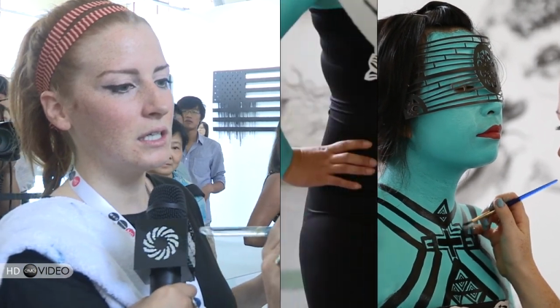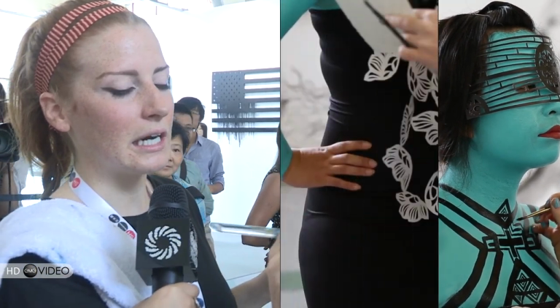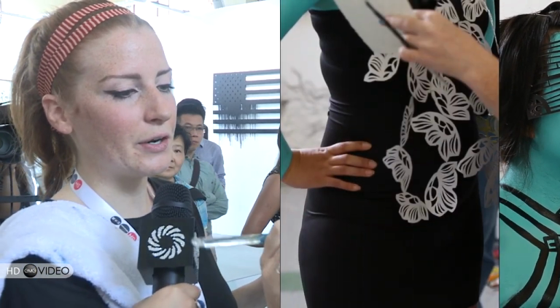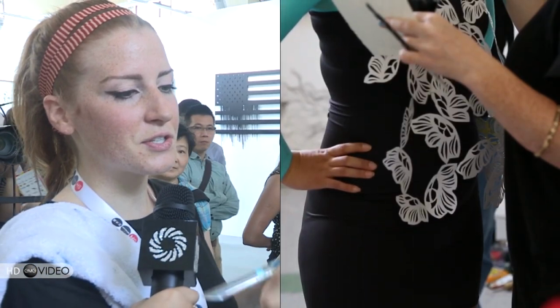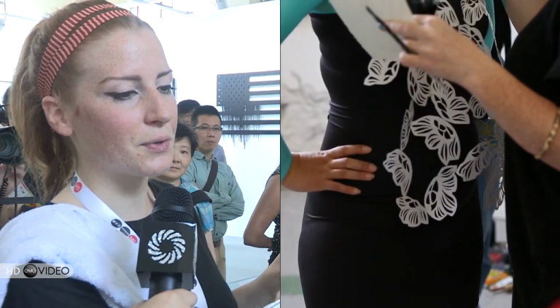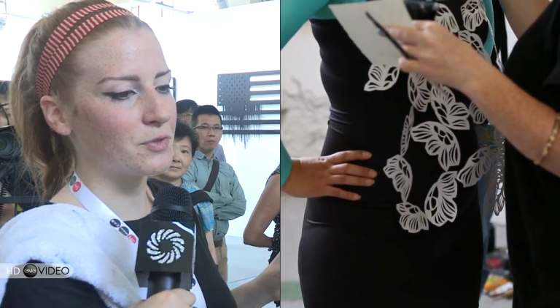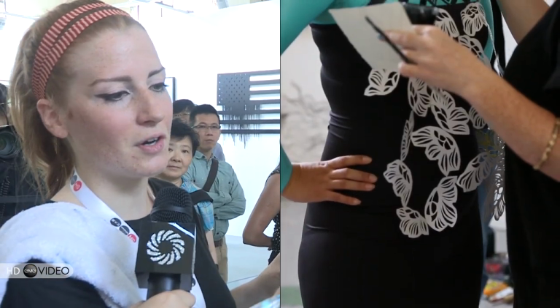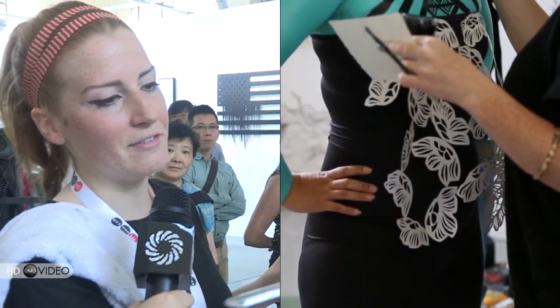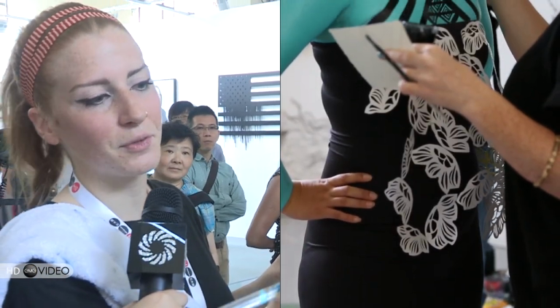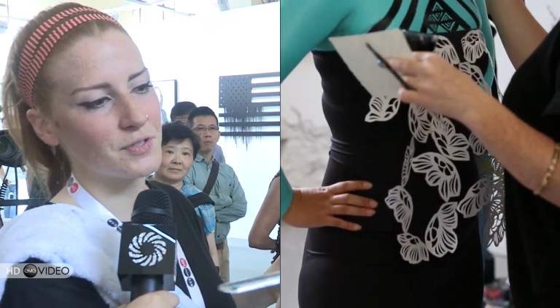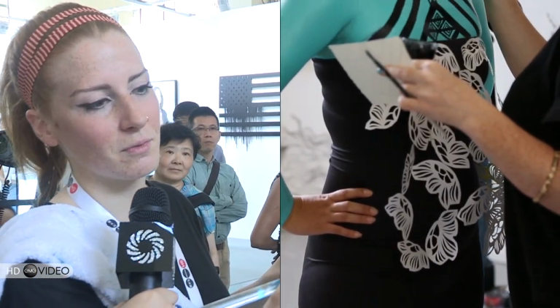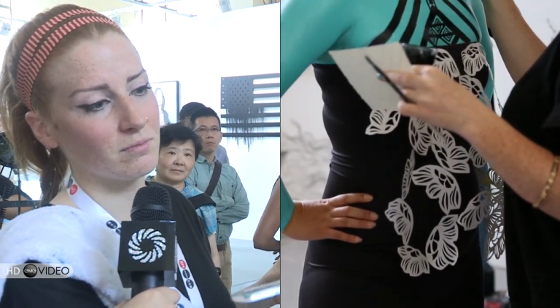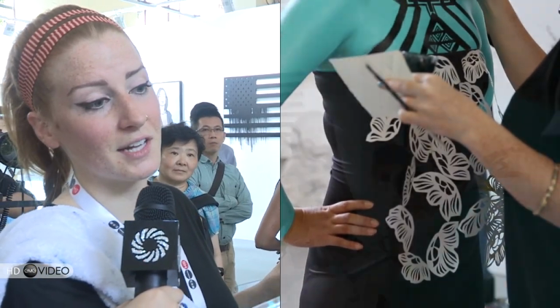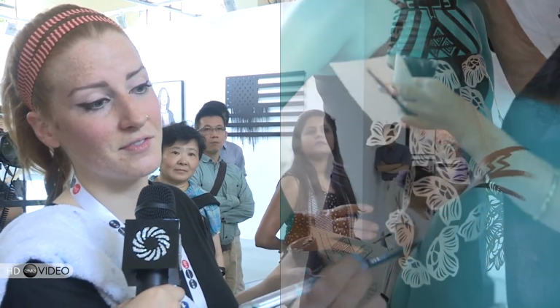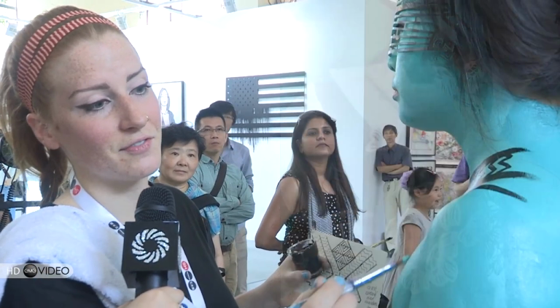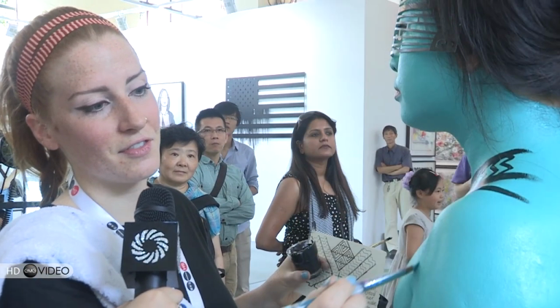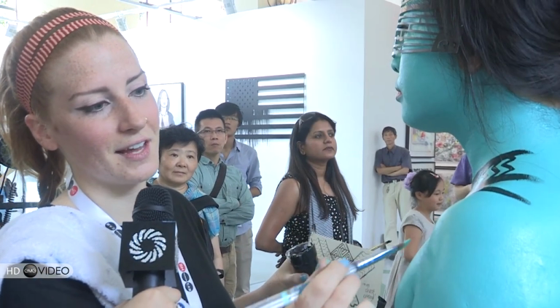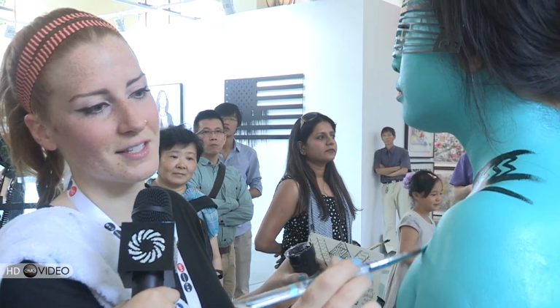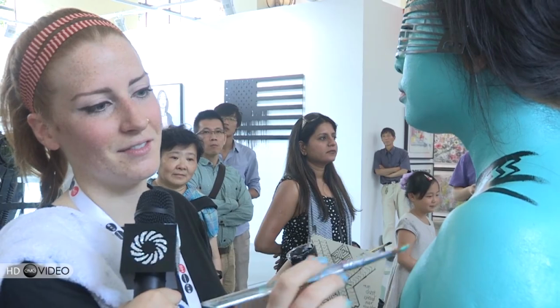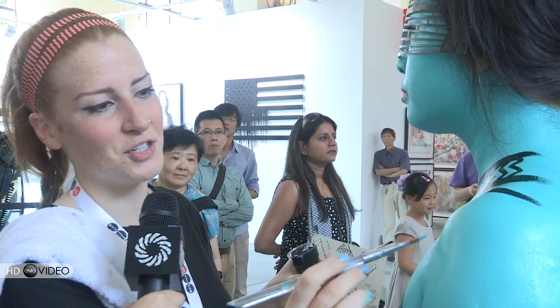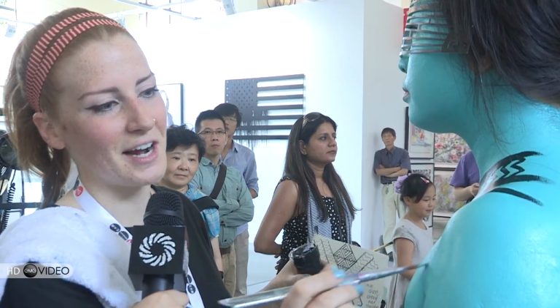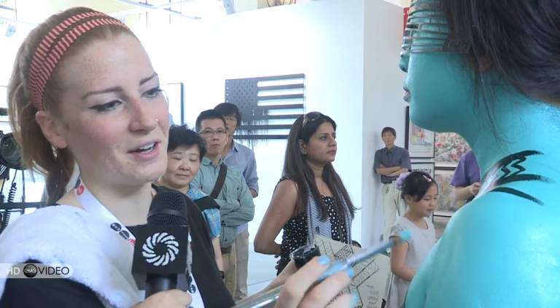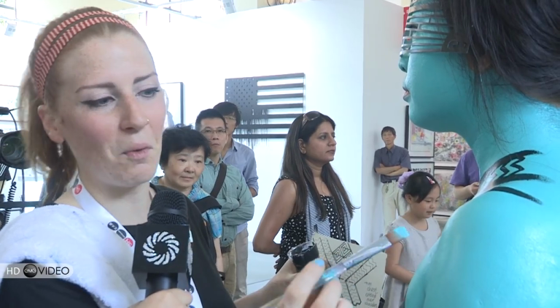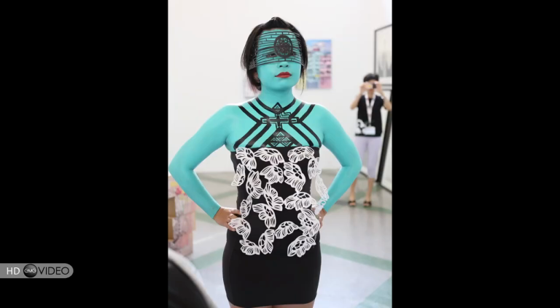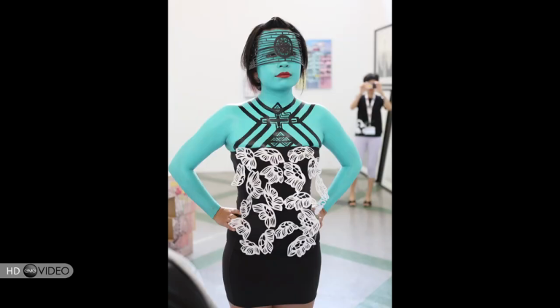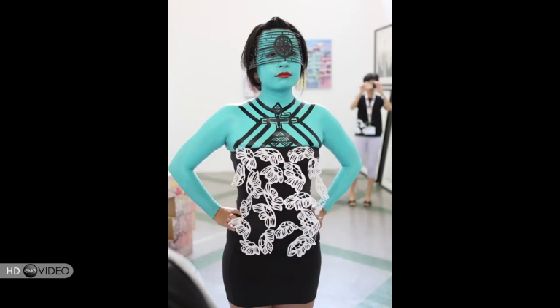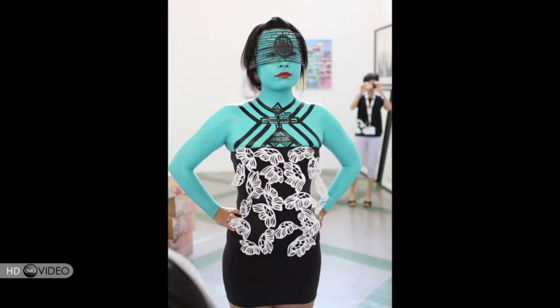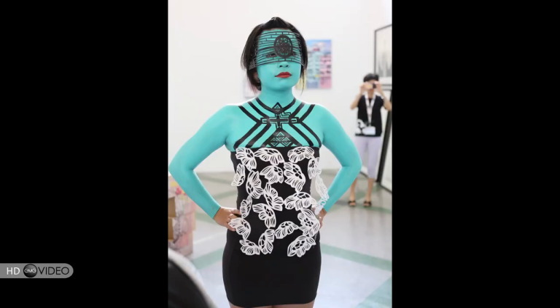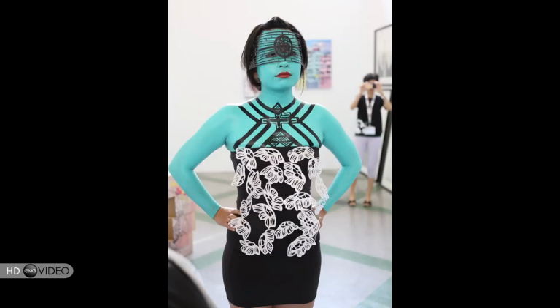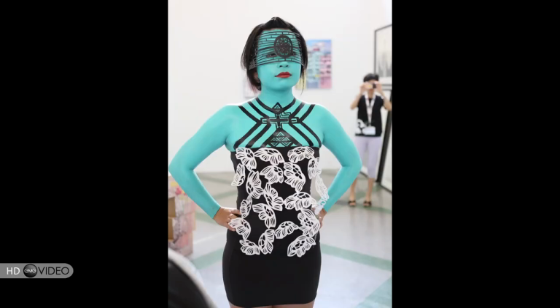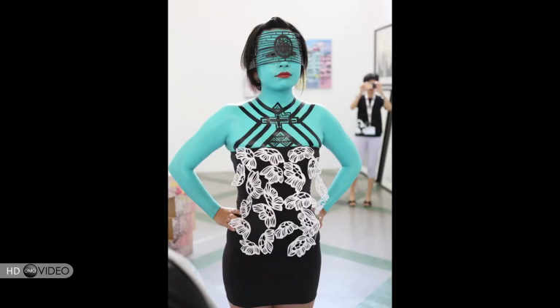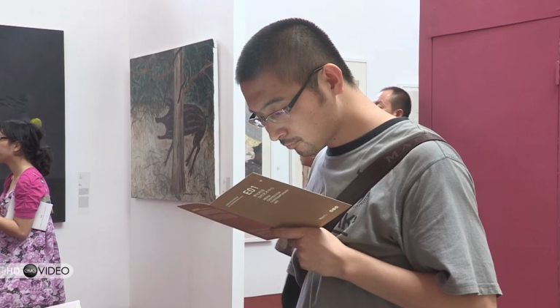I also draw influence from lots of different things, and China always shows up a little bit in my art.